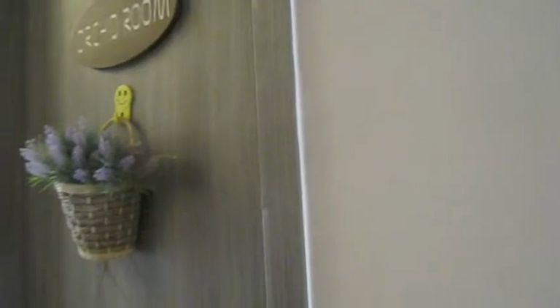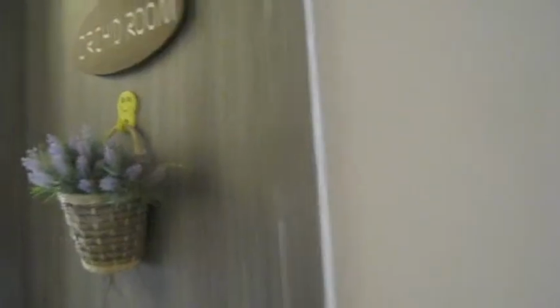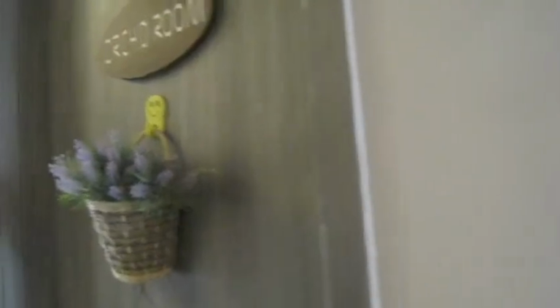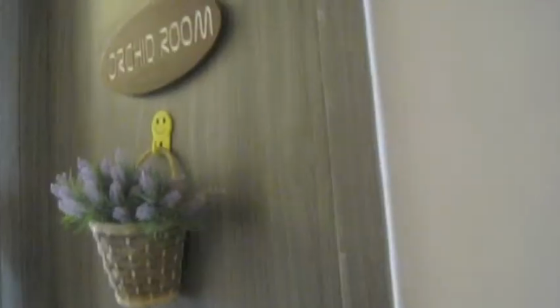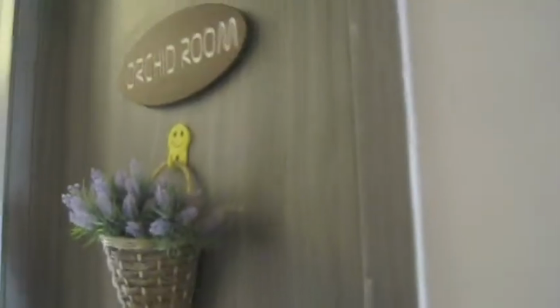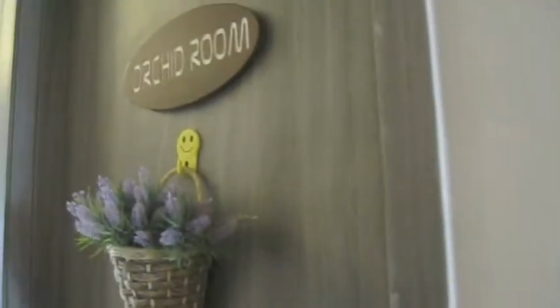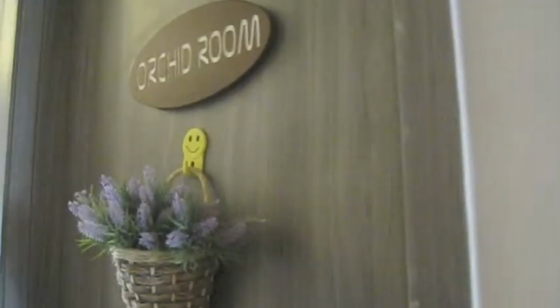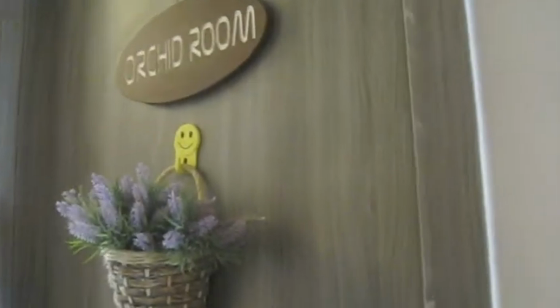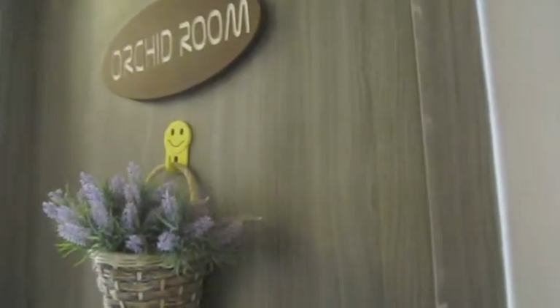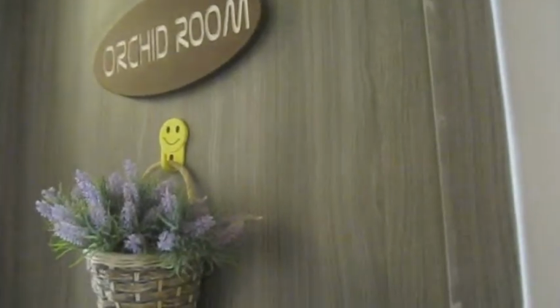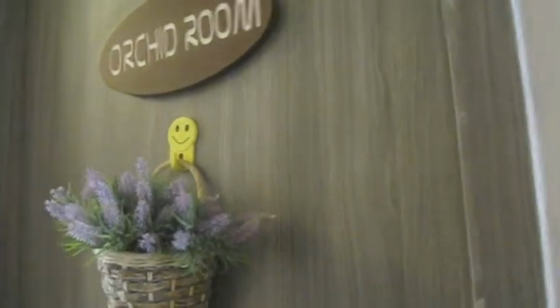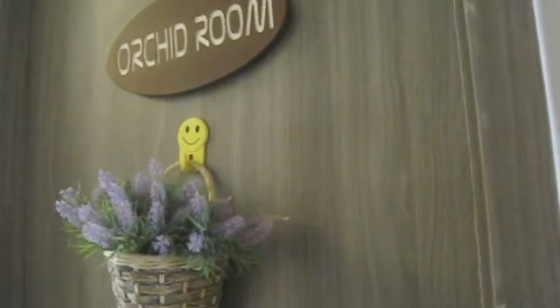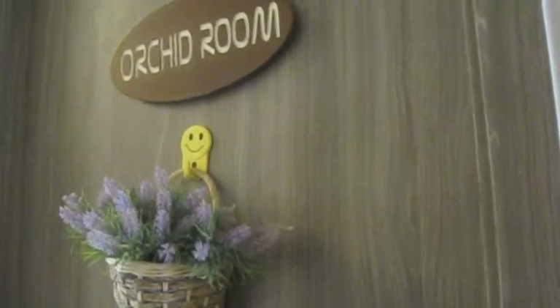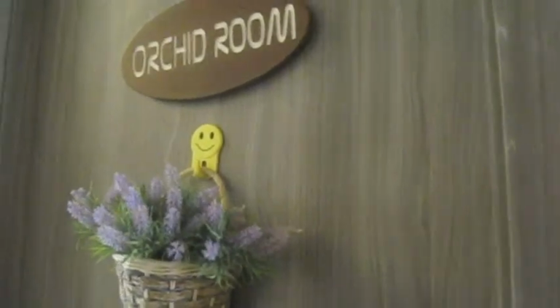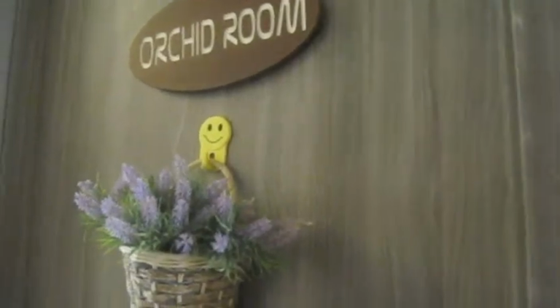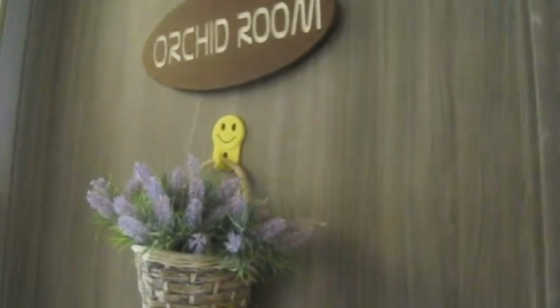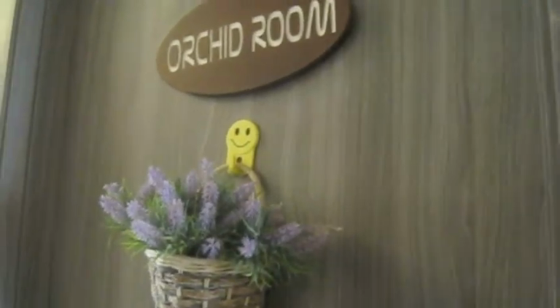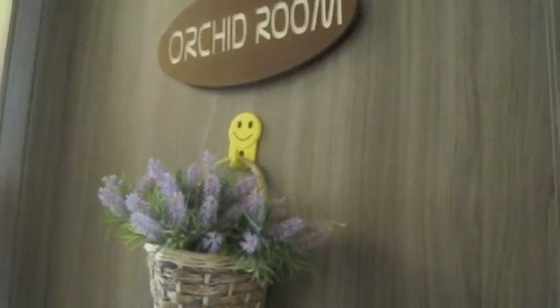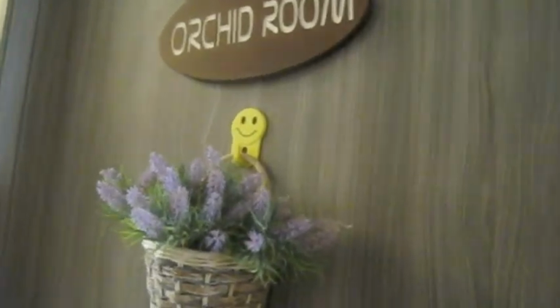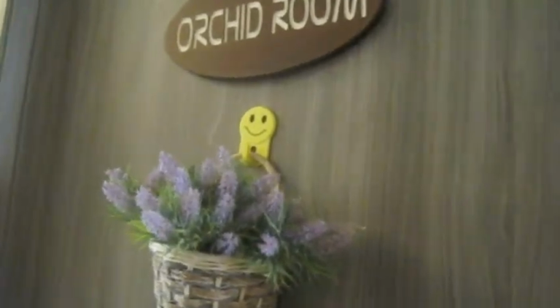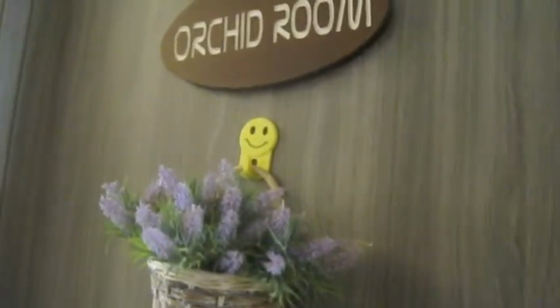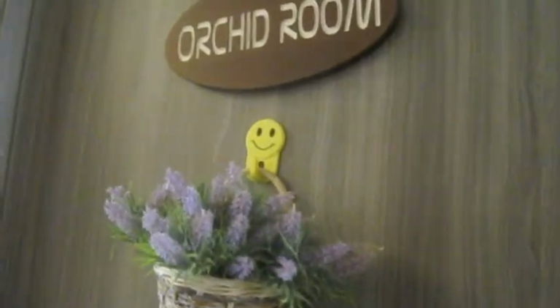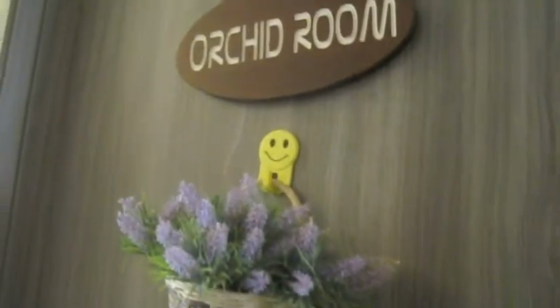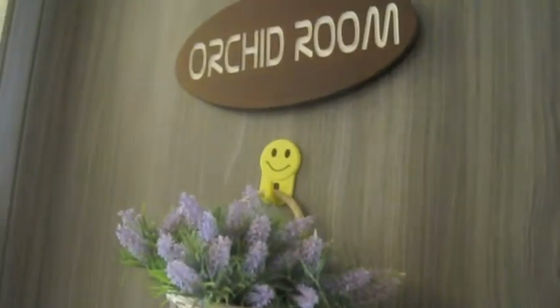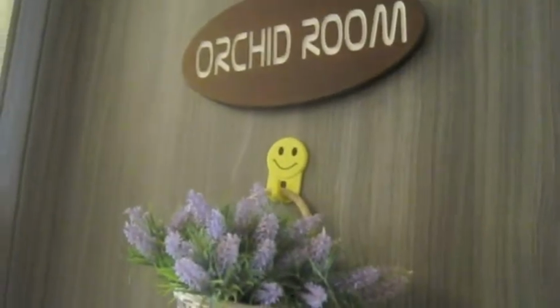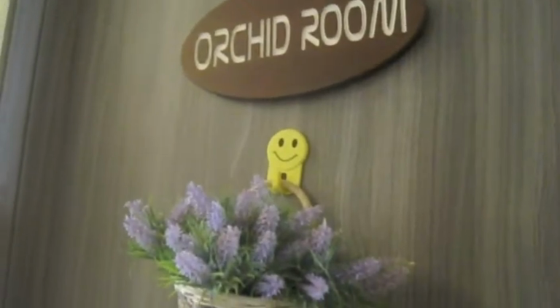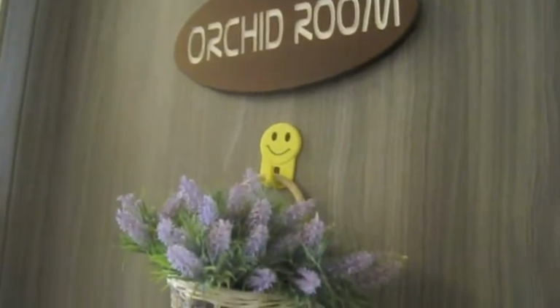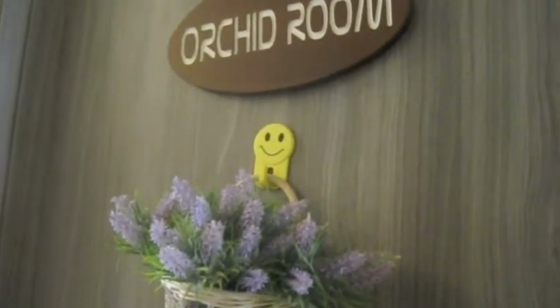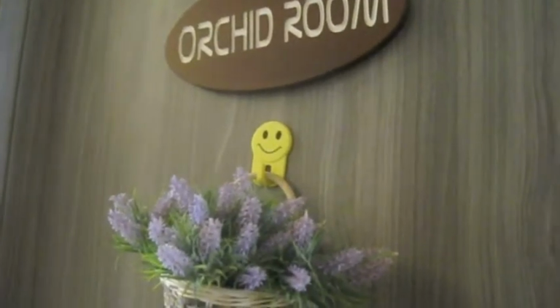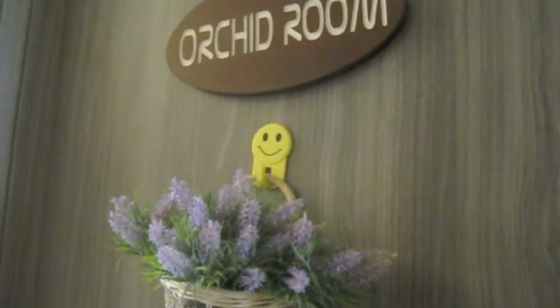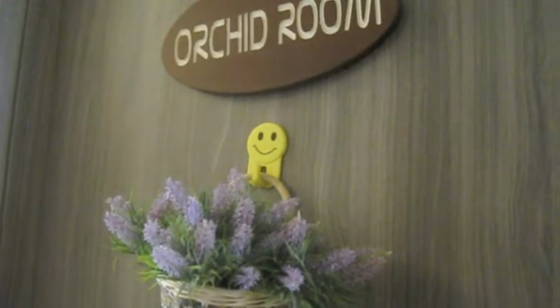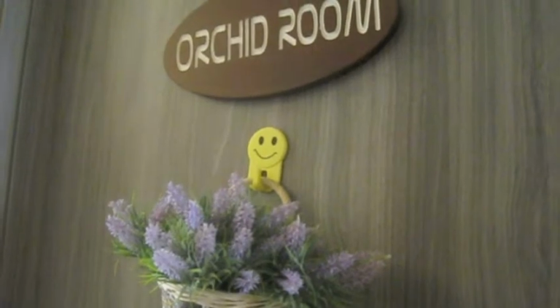Orchid room. This is our apartment — the Orchid Room.